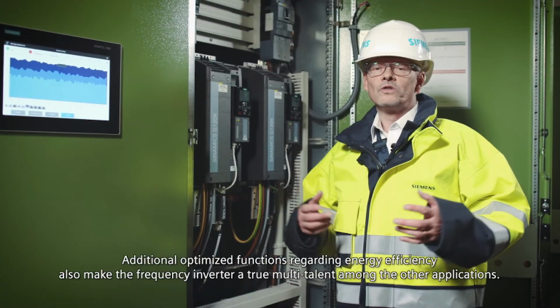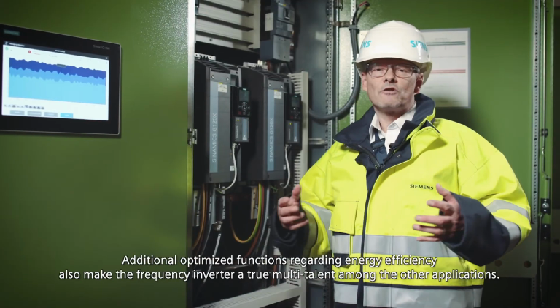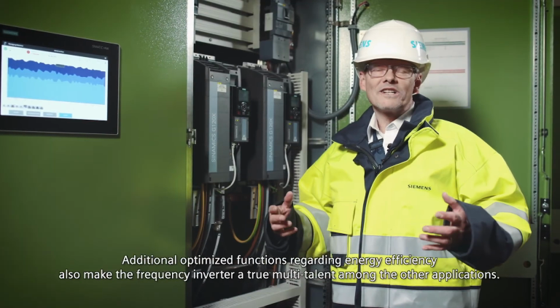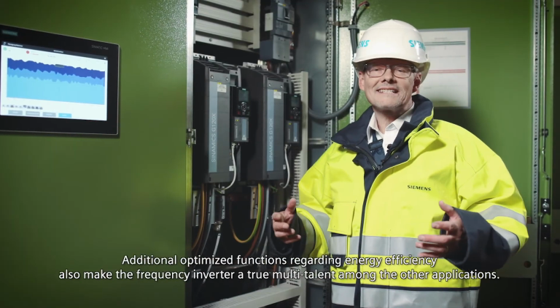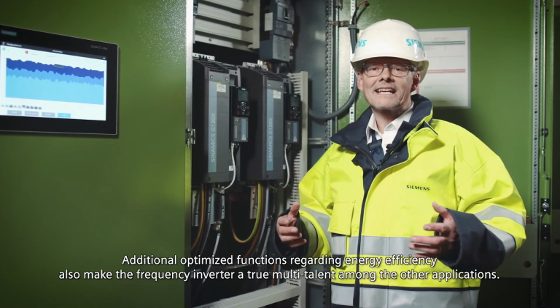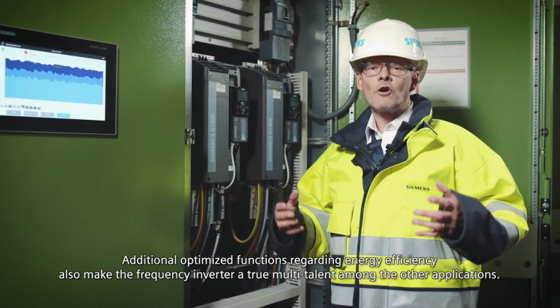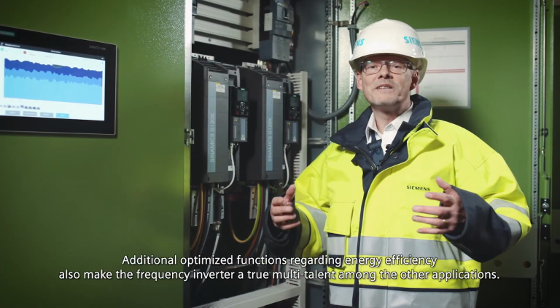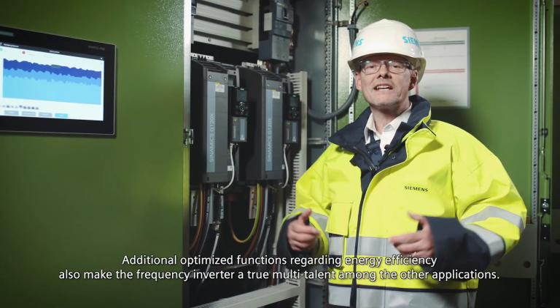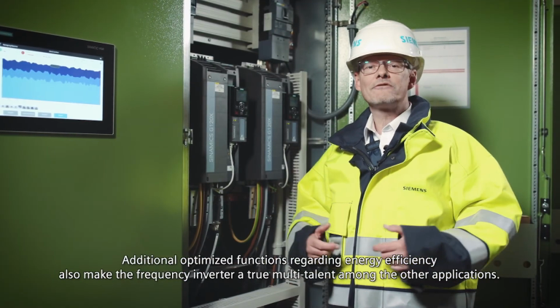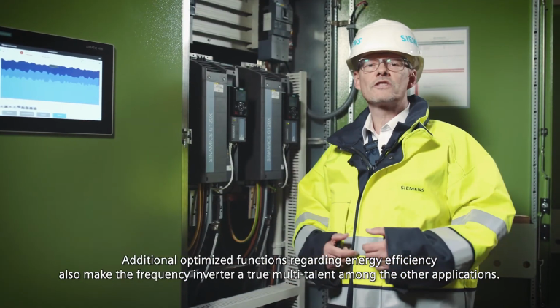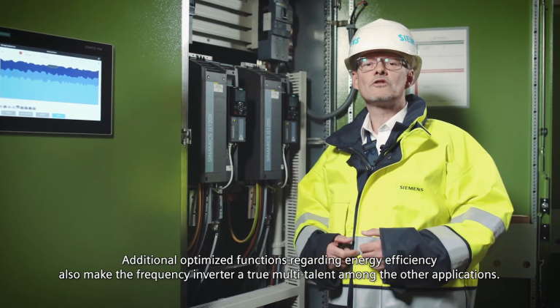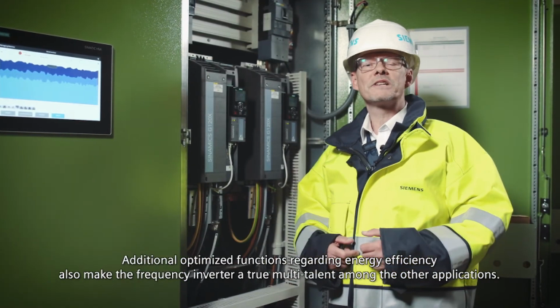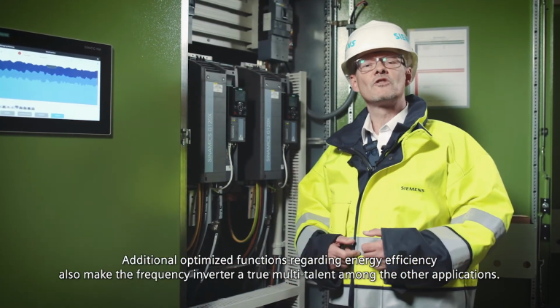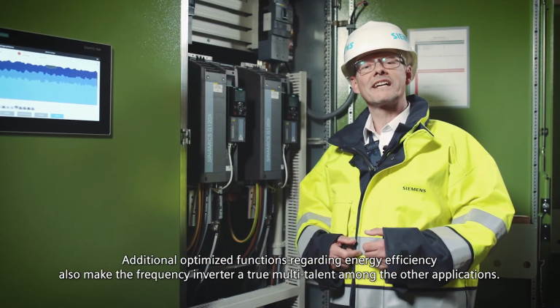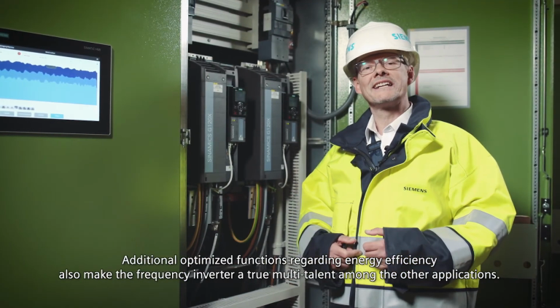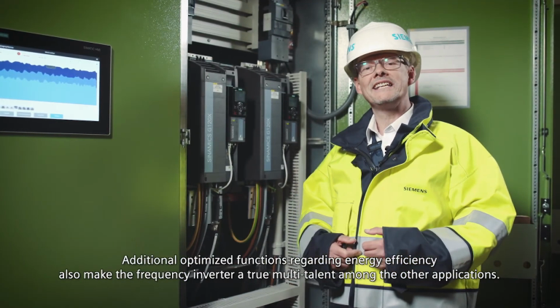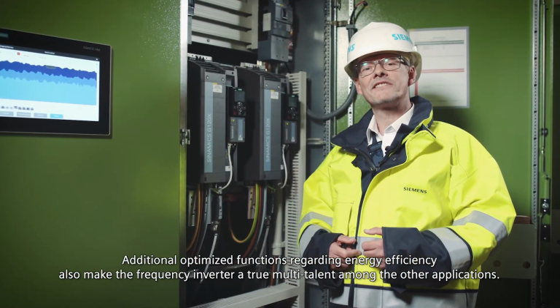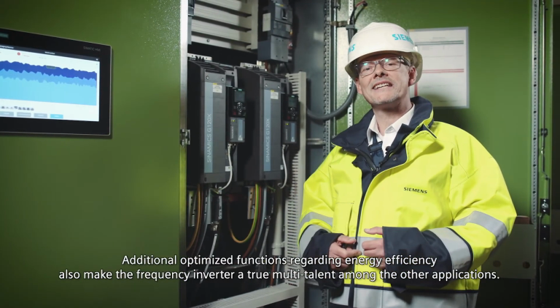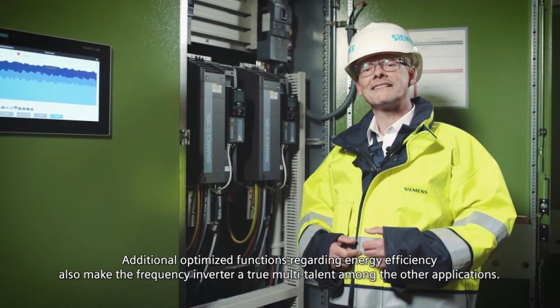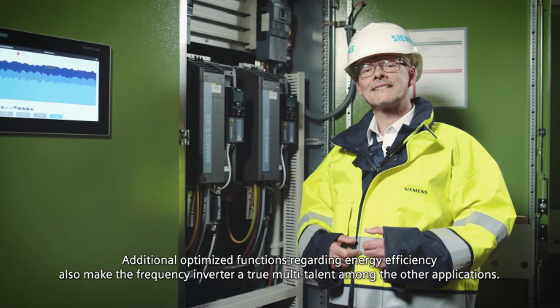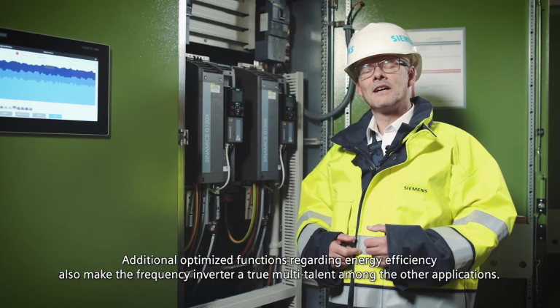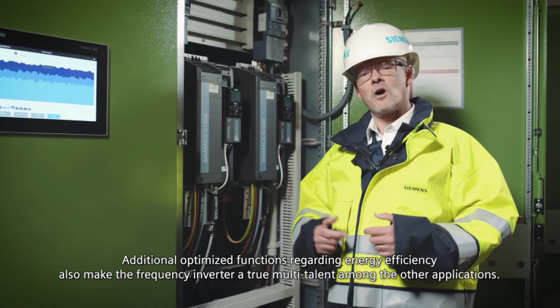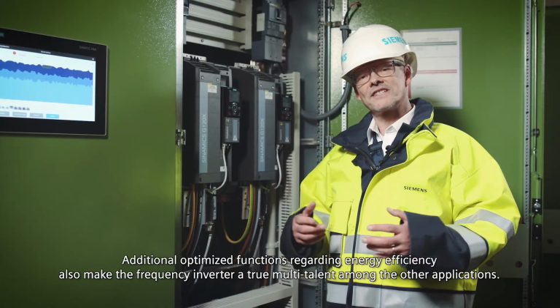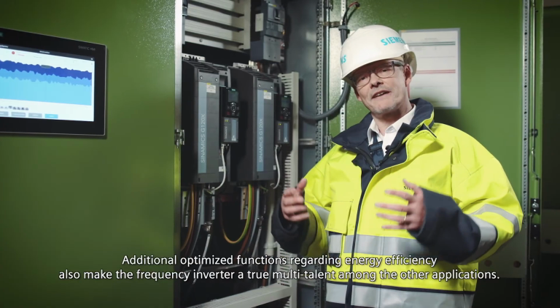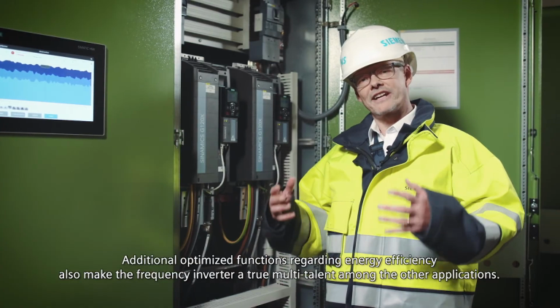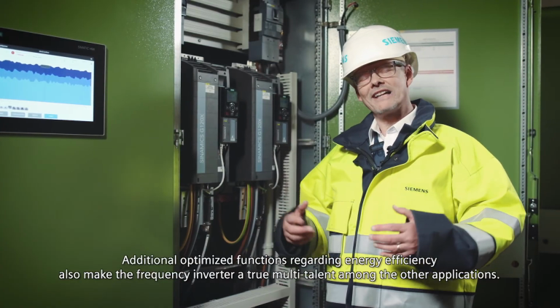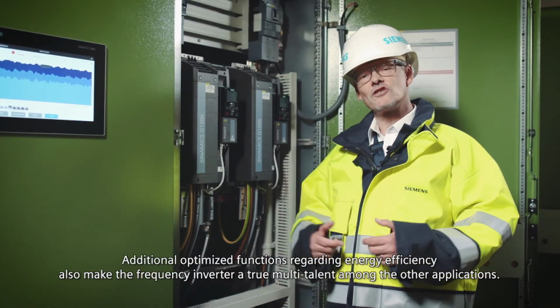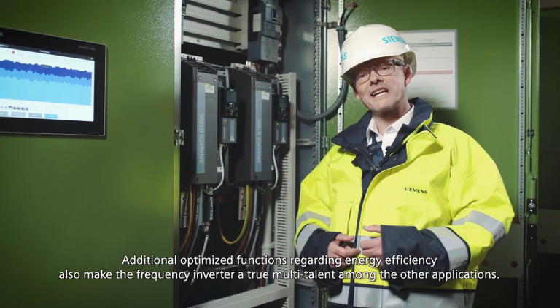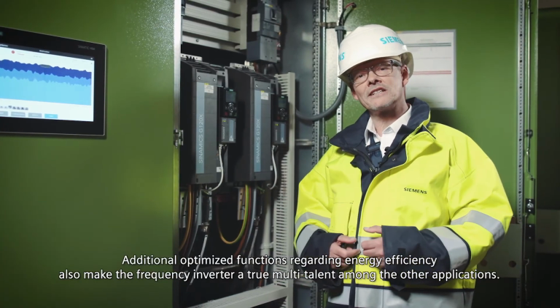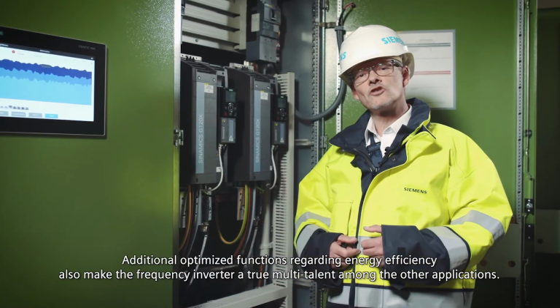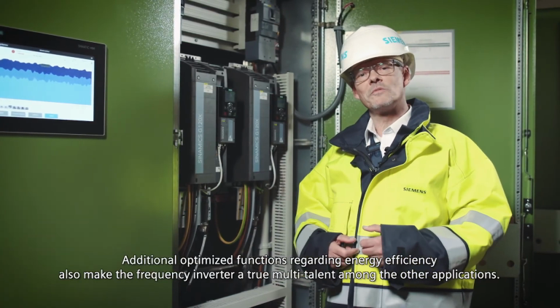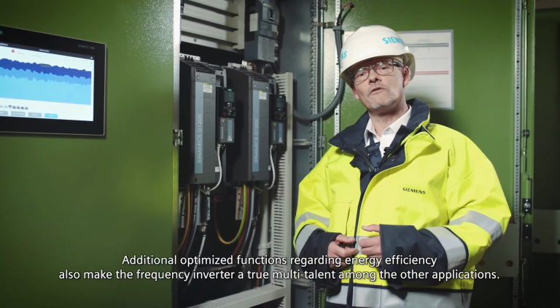Additional optimized functions regarding energy efficiency also make the frequency inverter a true multi-talent among the other applications.